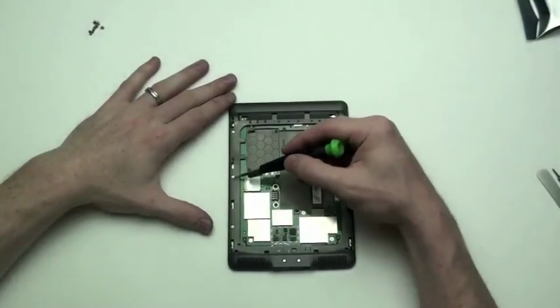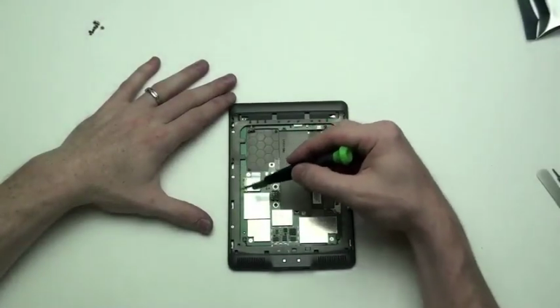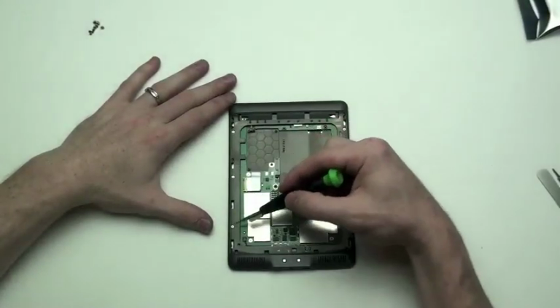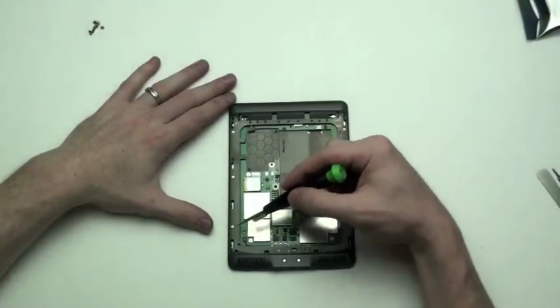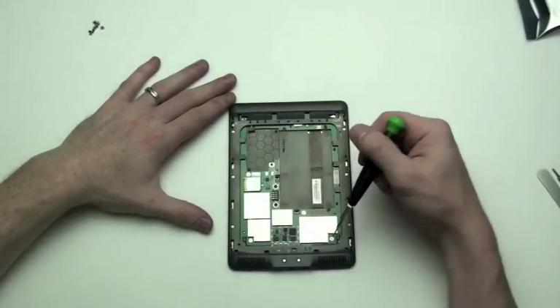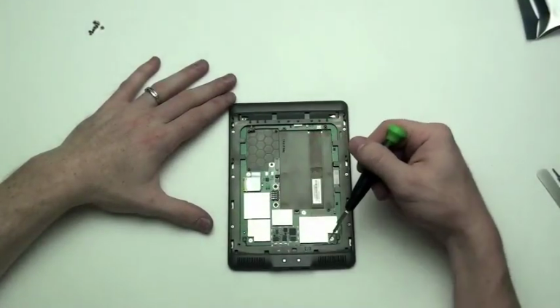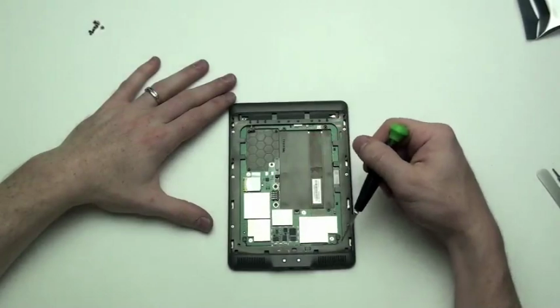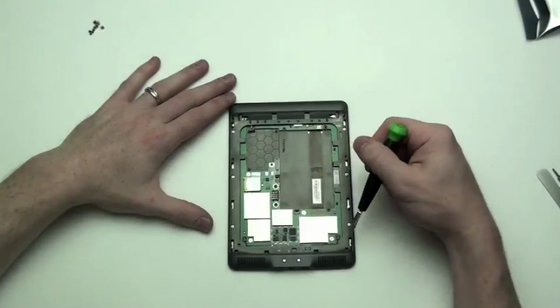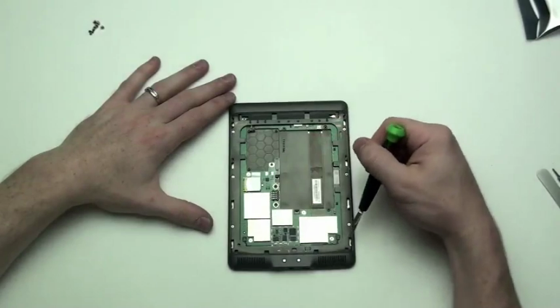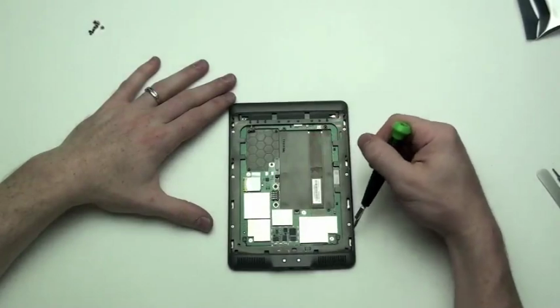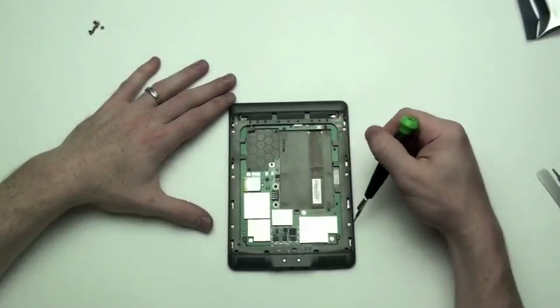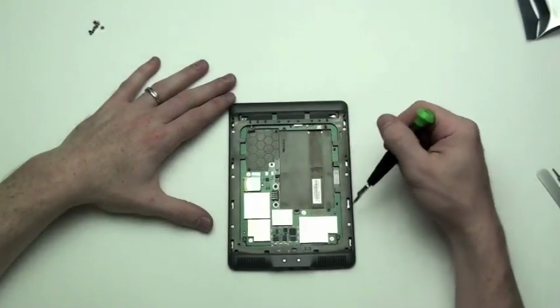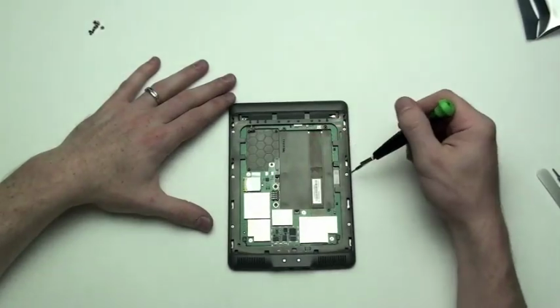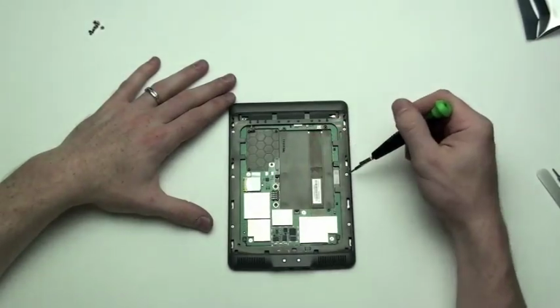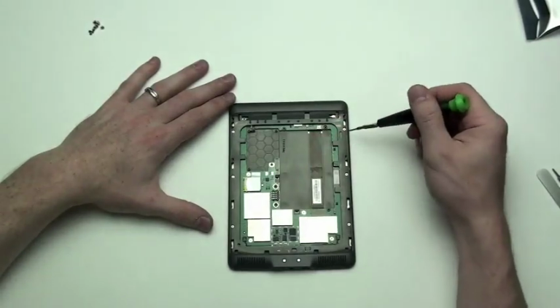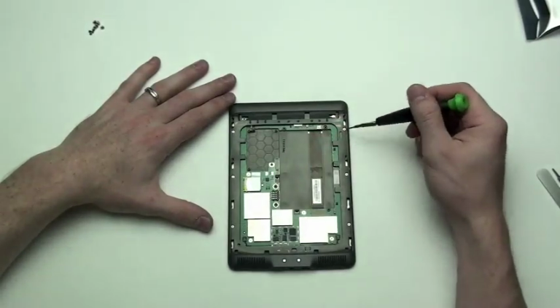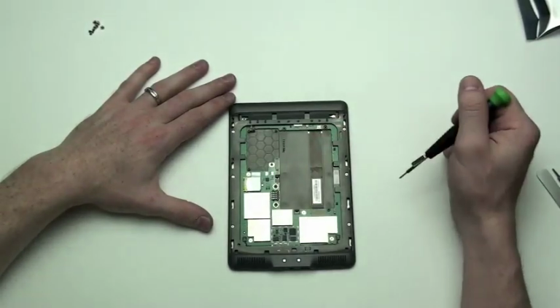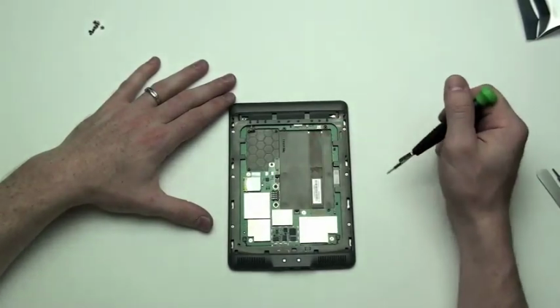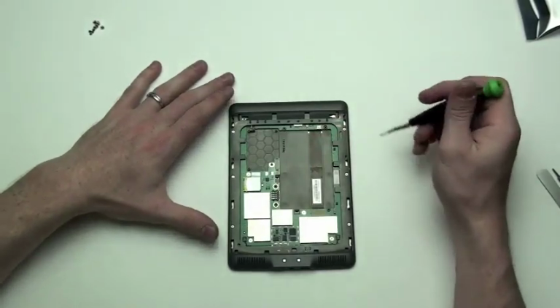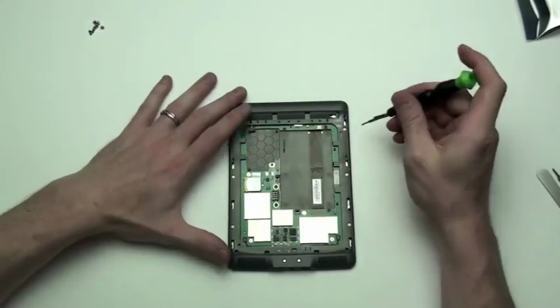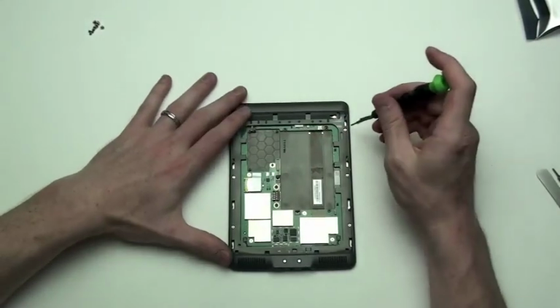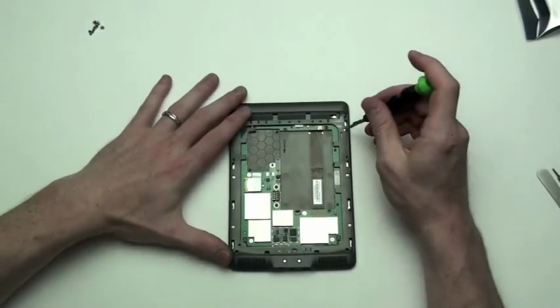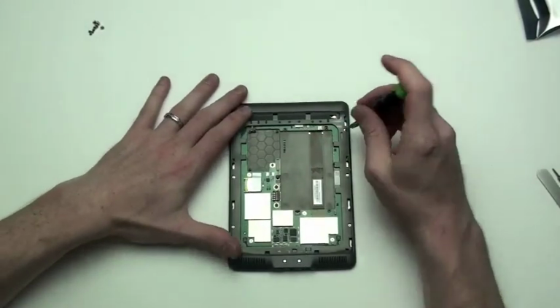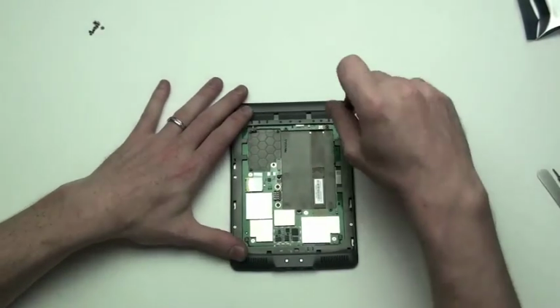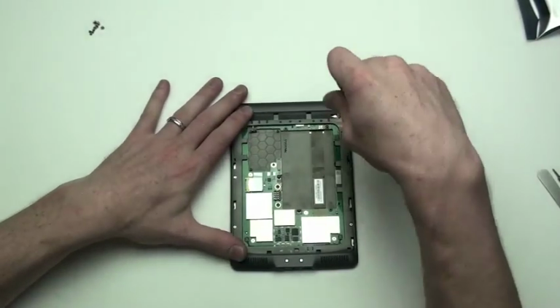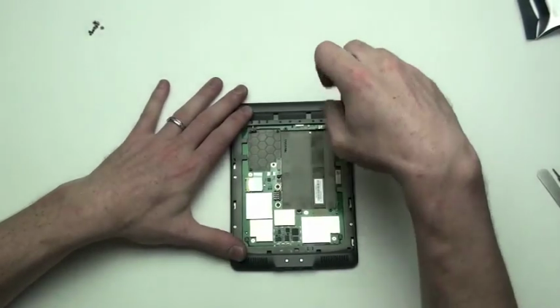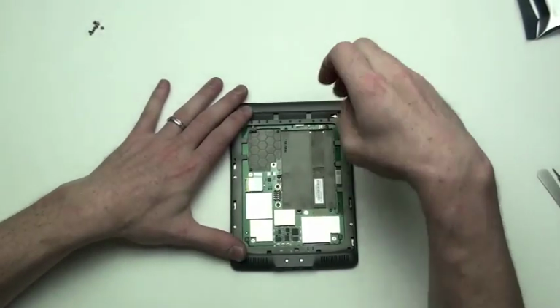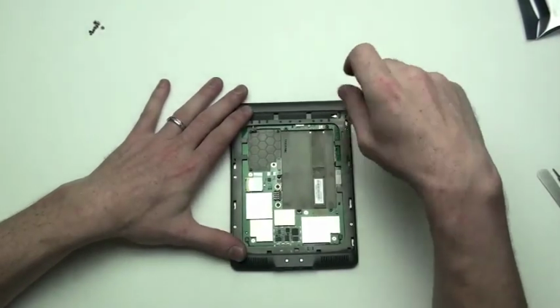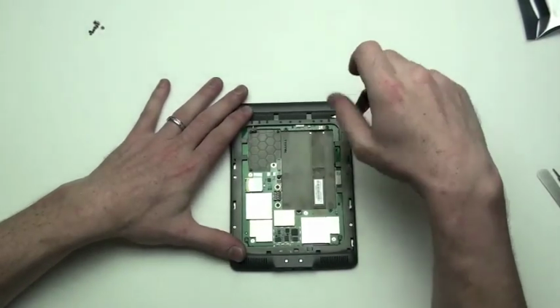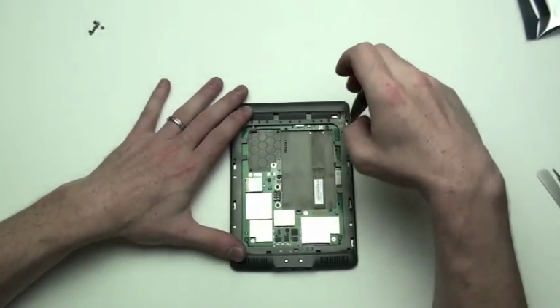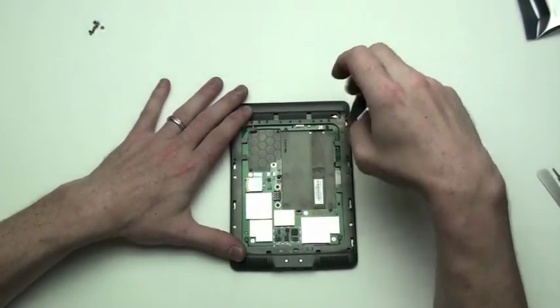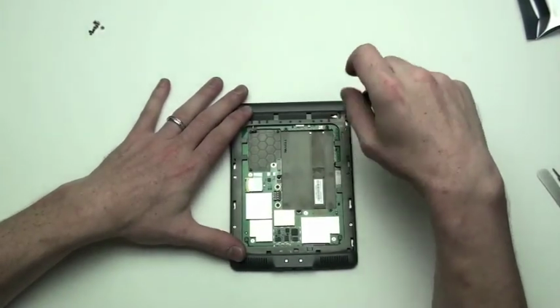Next, you will have to remove the six screws from the edge of the frame.